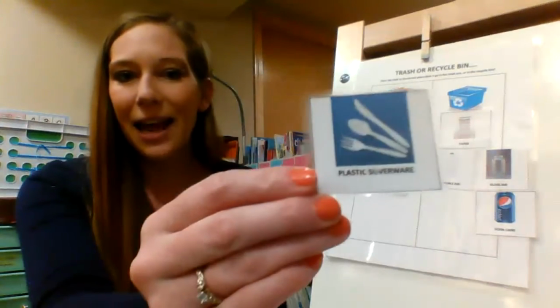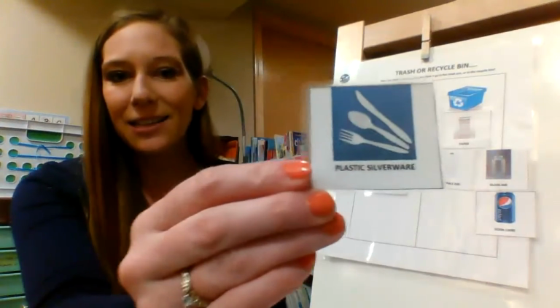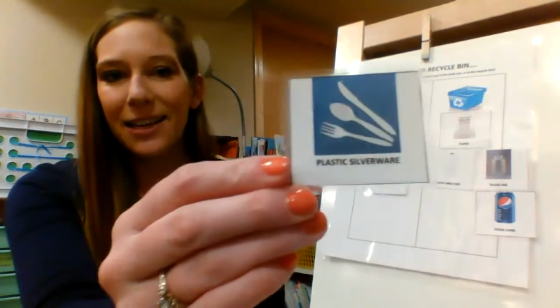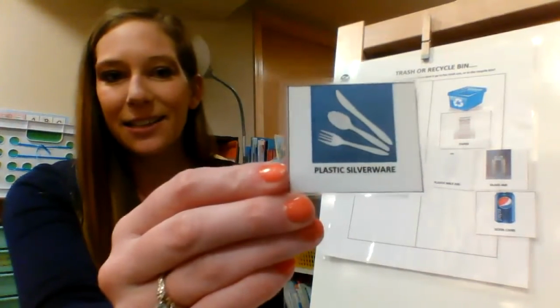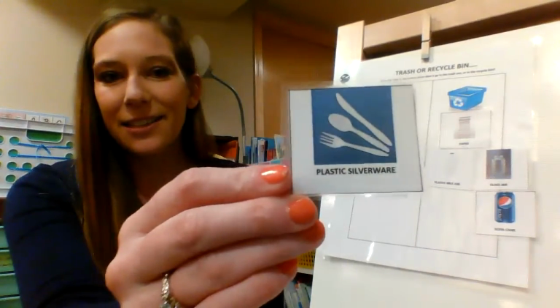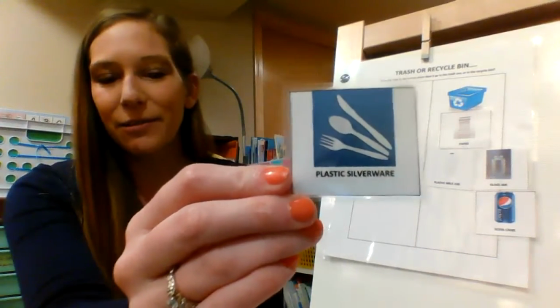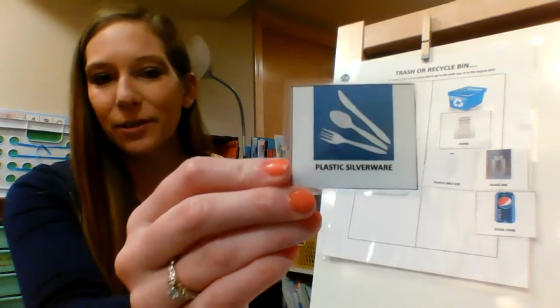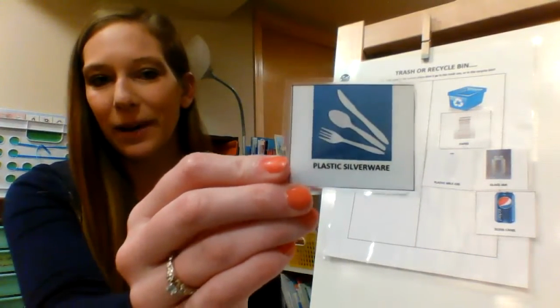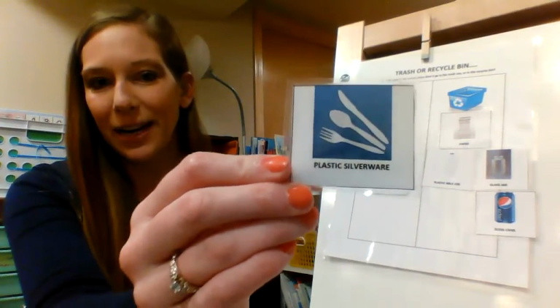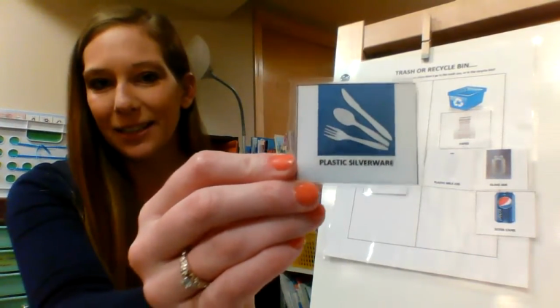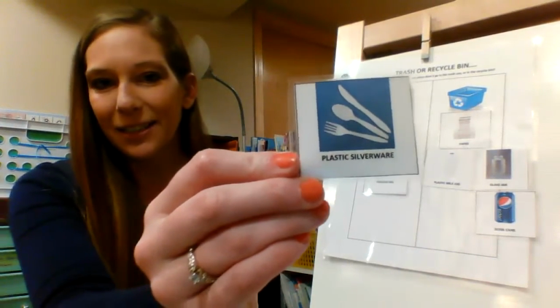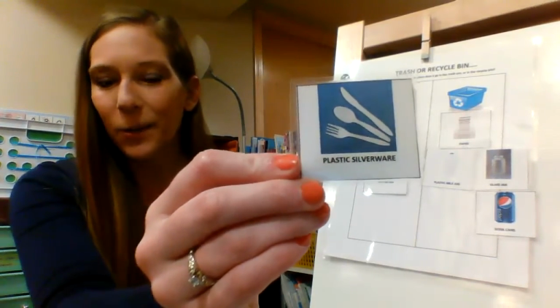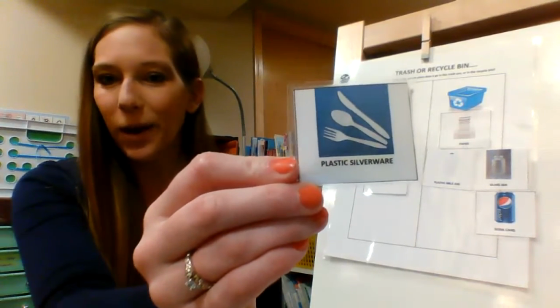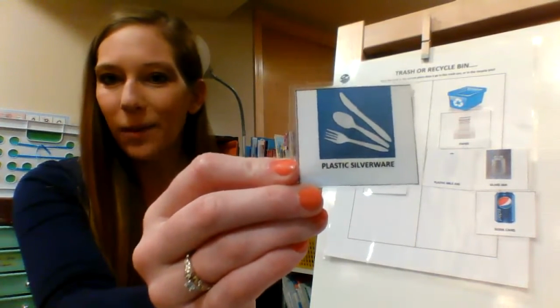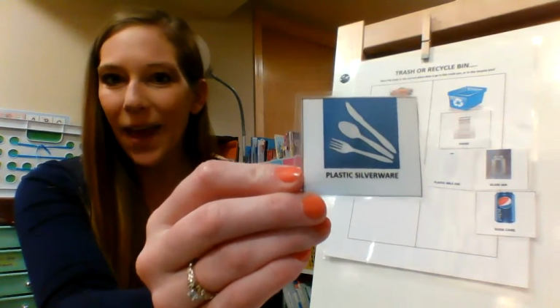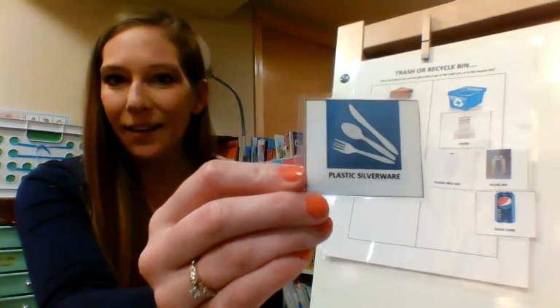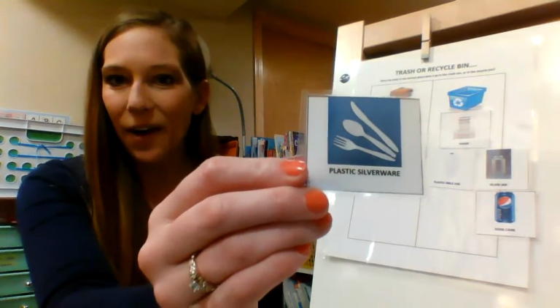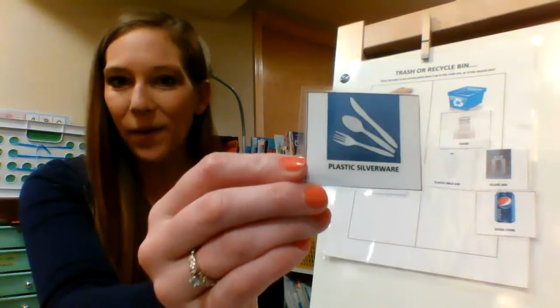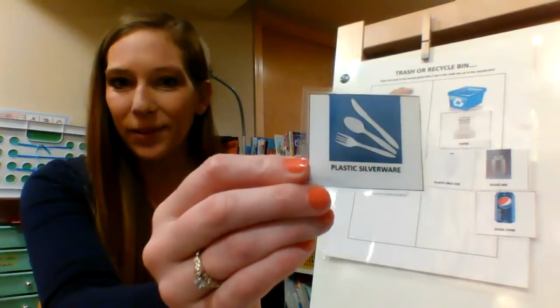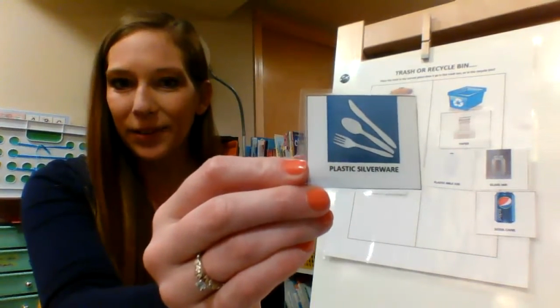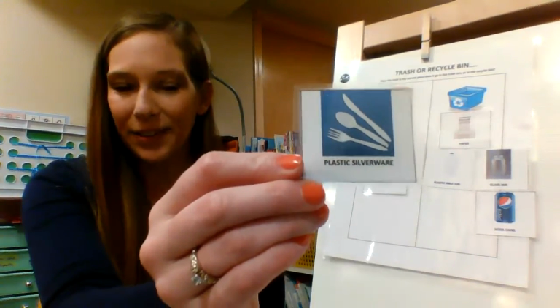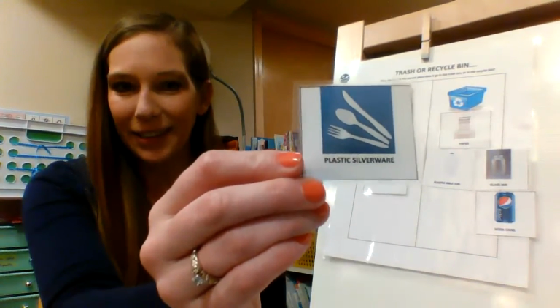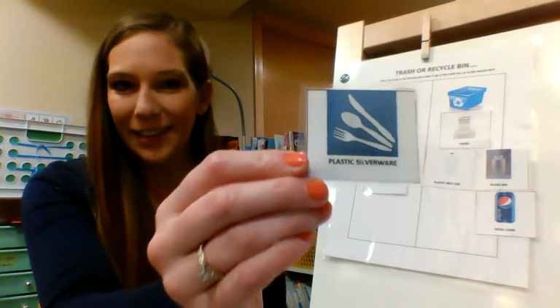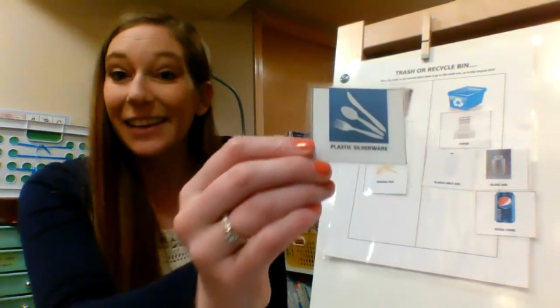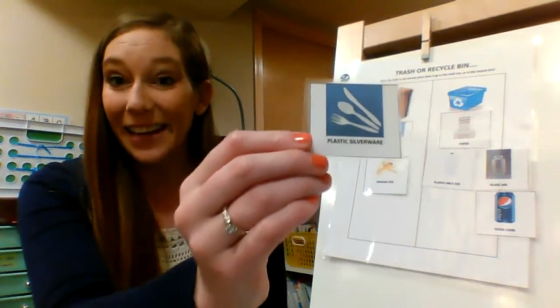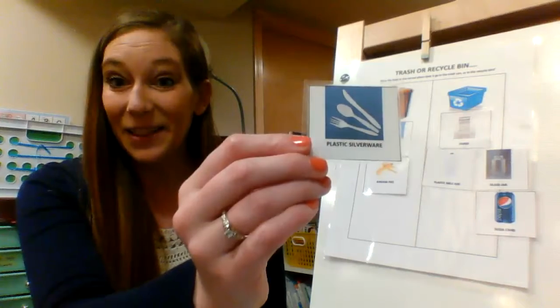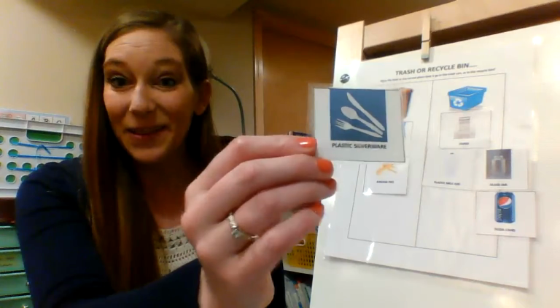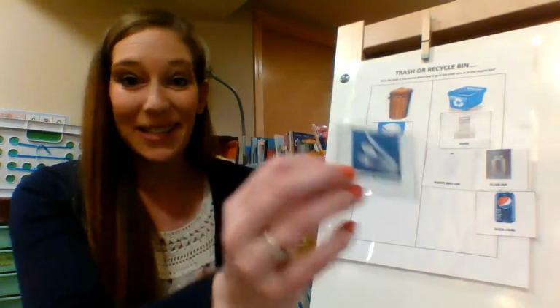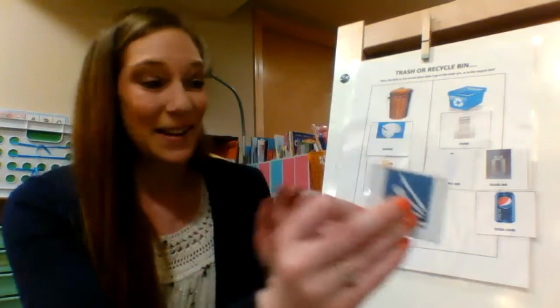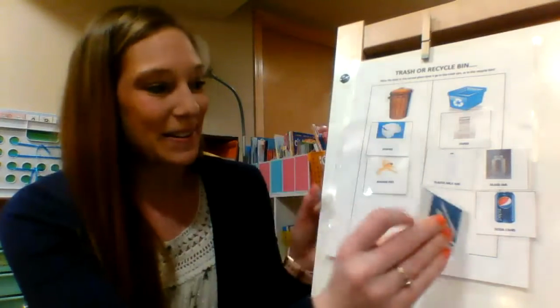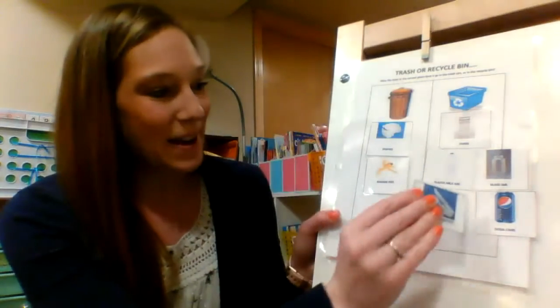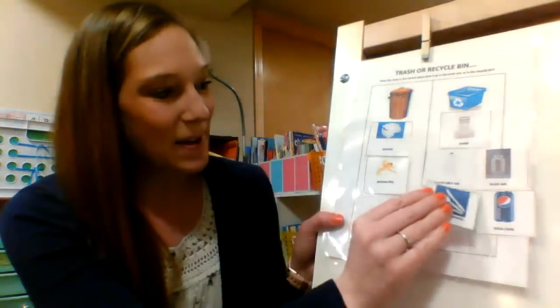Plastic silverware — where would that go? In the recycle. Yup.